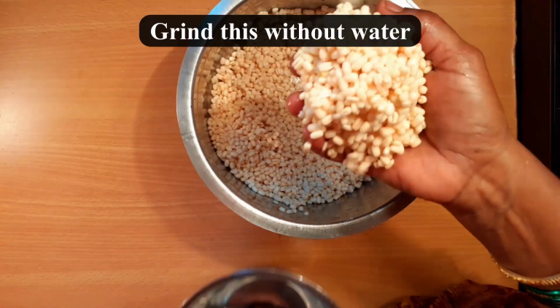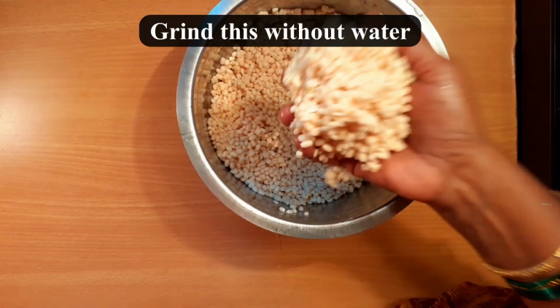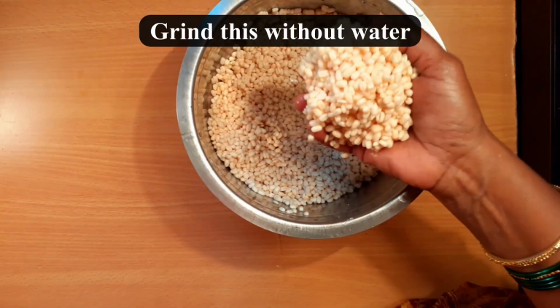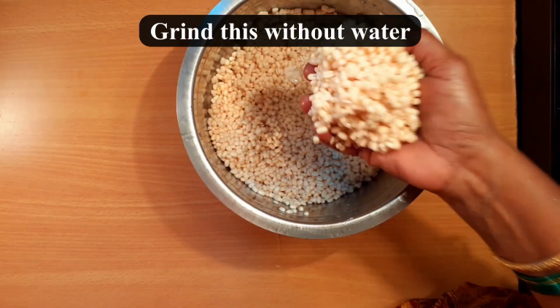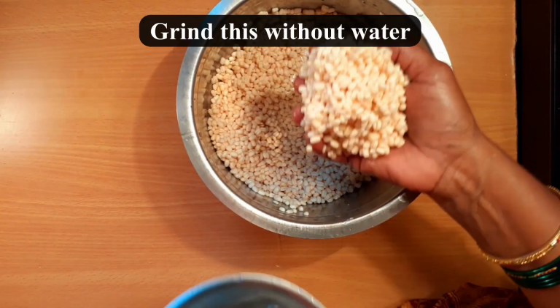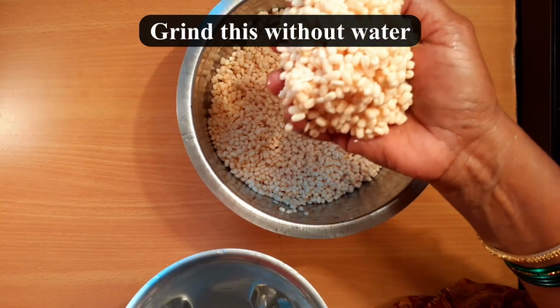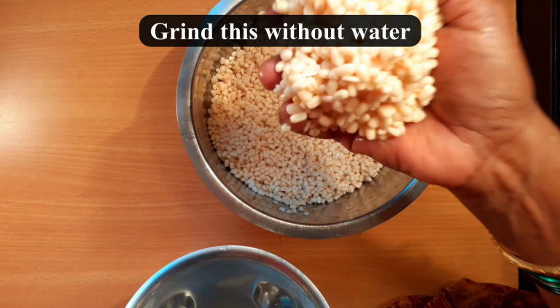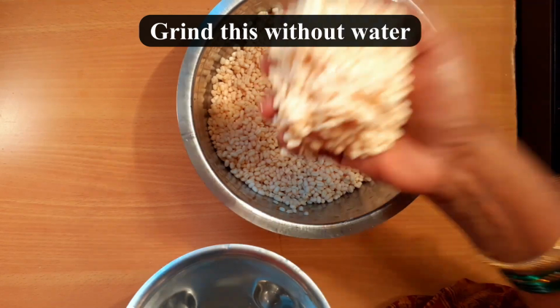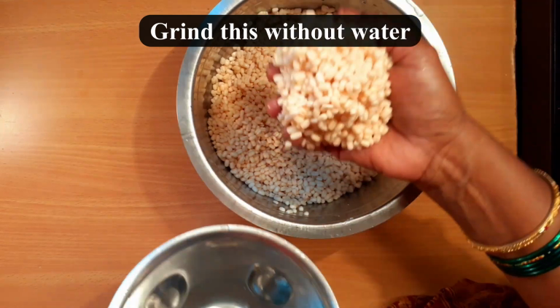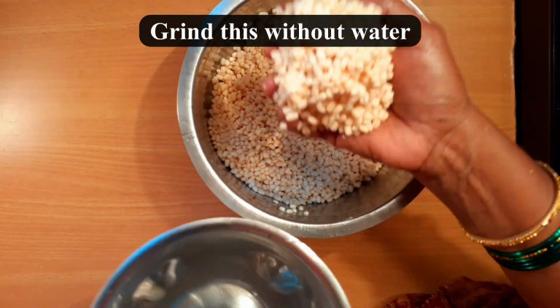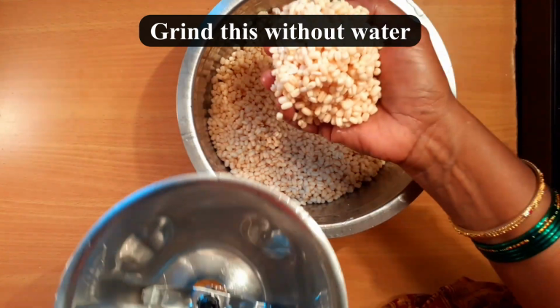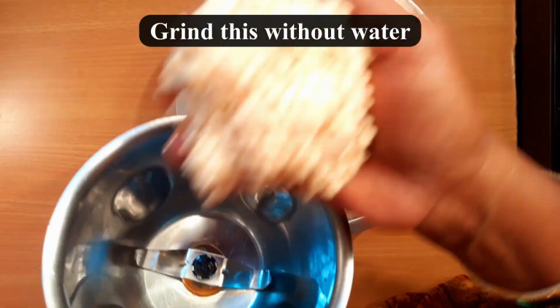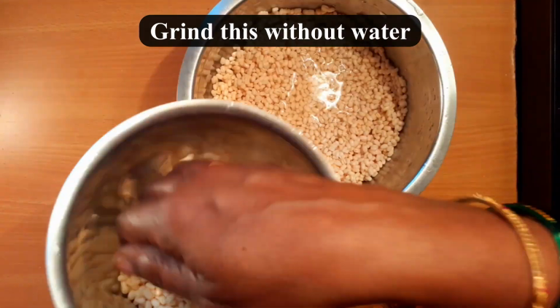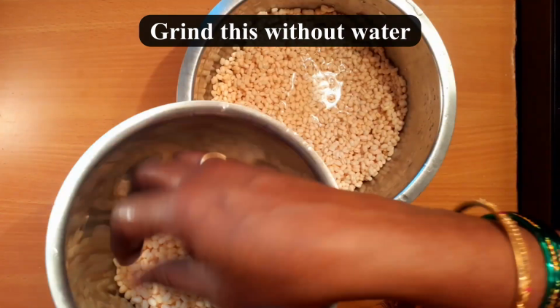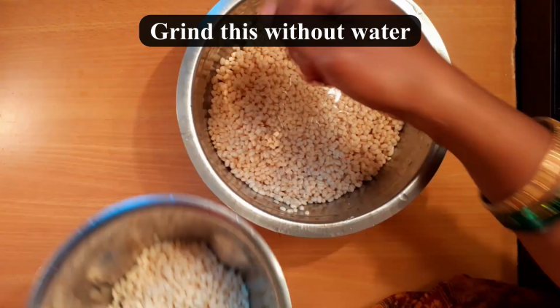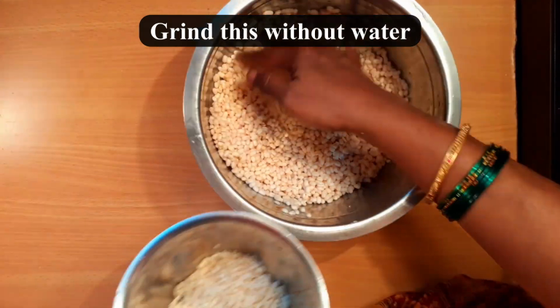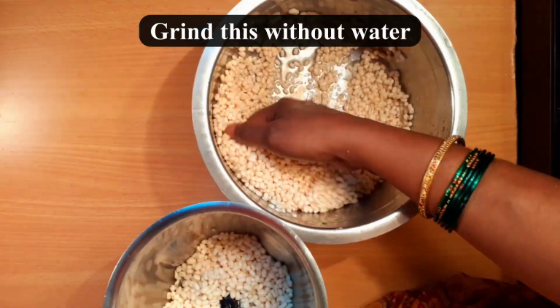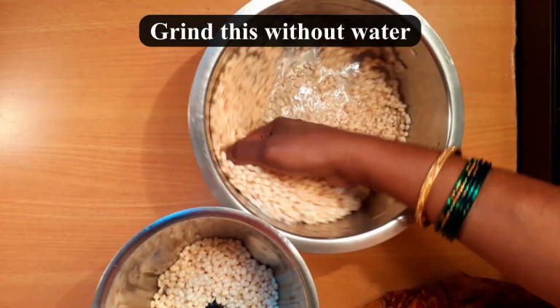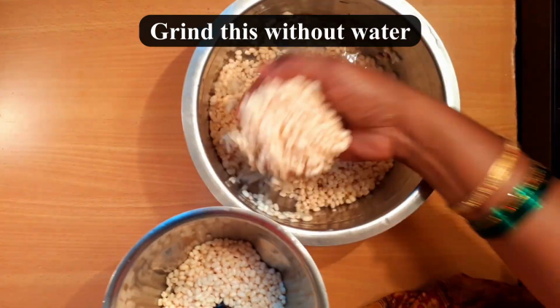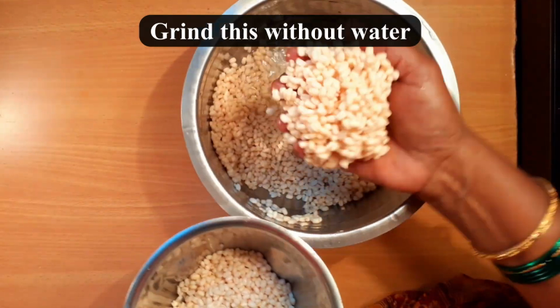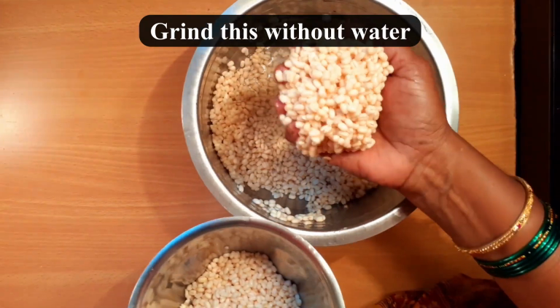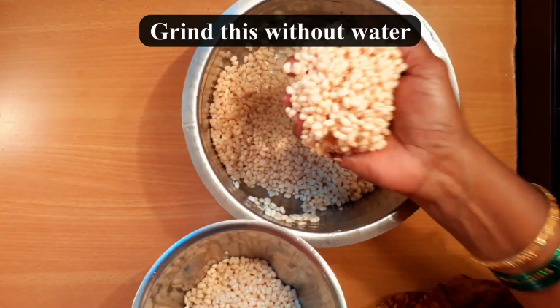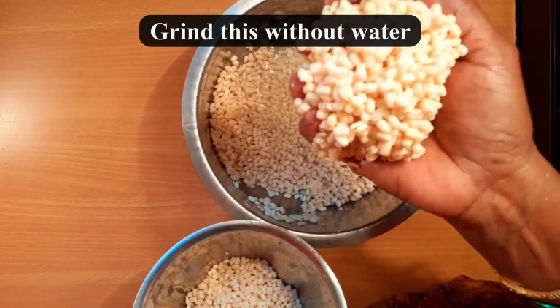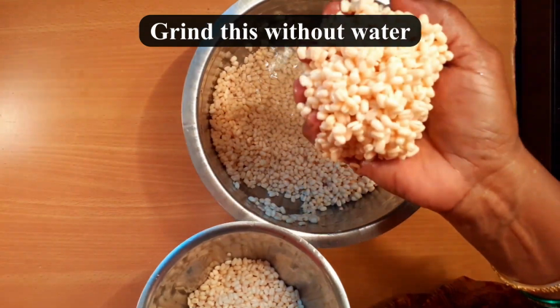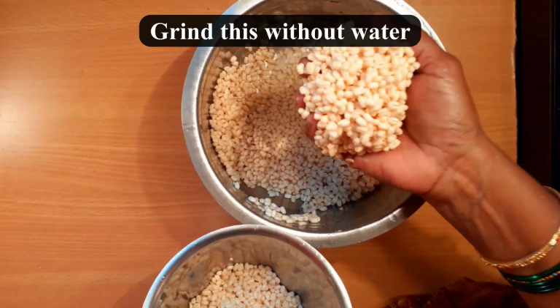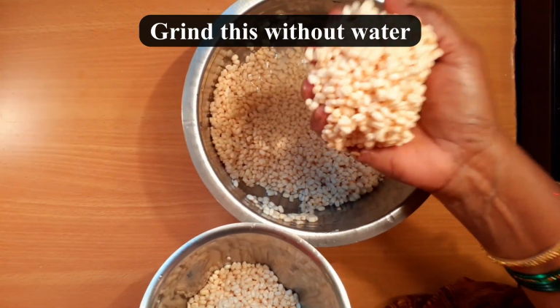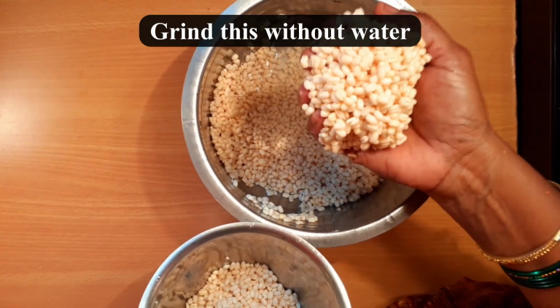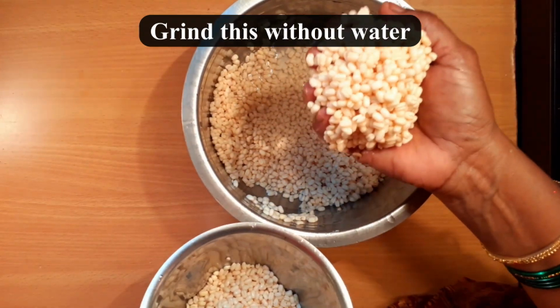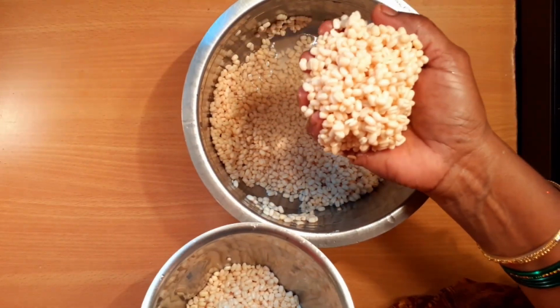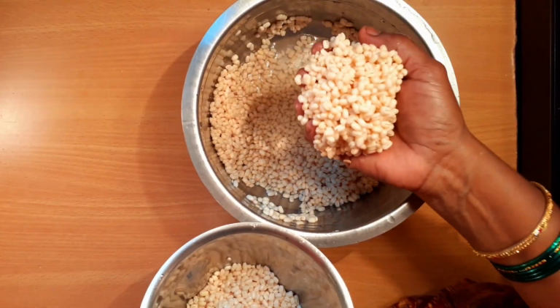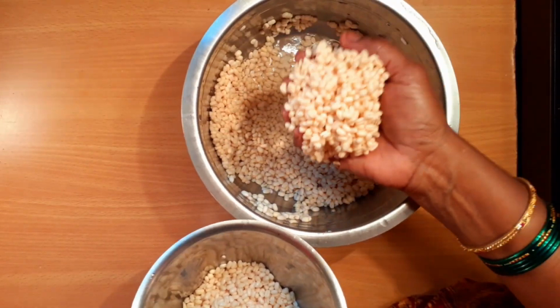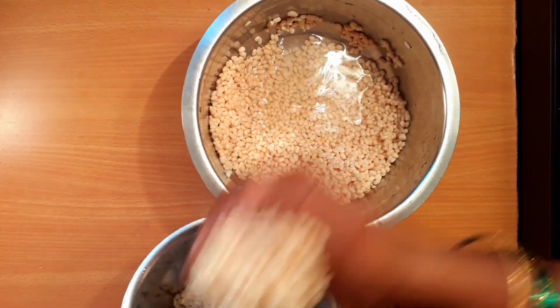We'll leave the blend in. We'll have a mix jar in the gardener. We'll leave it.